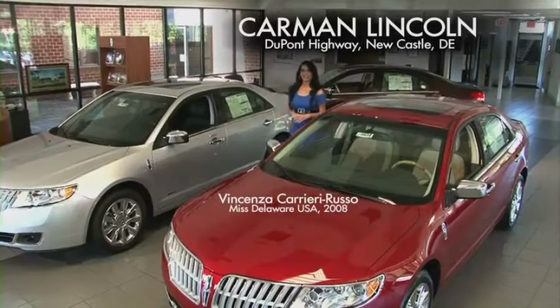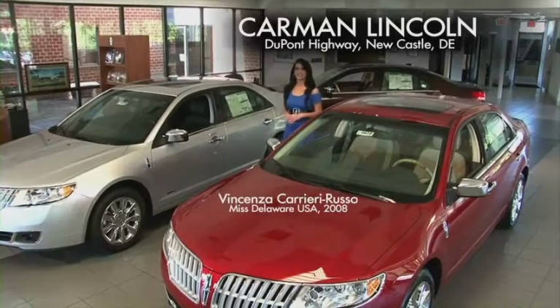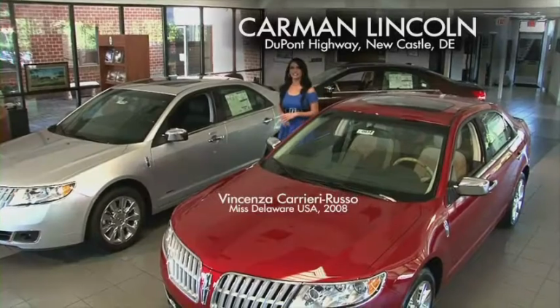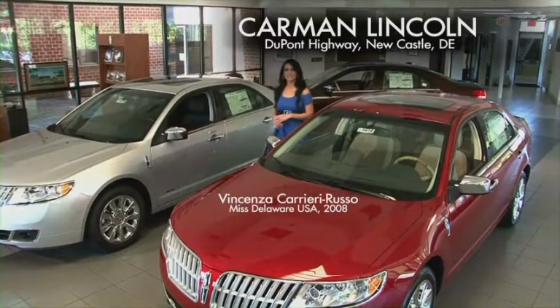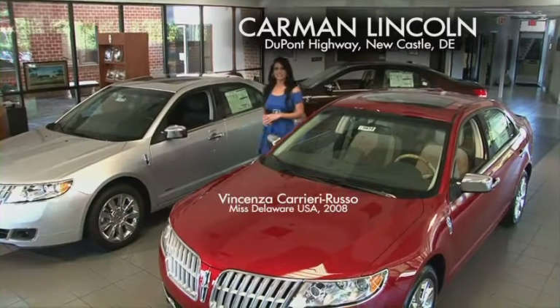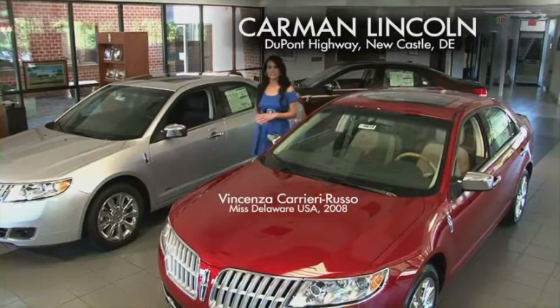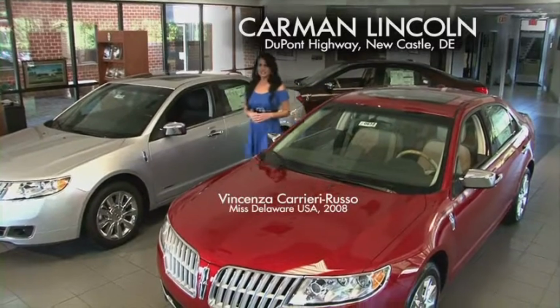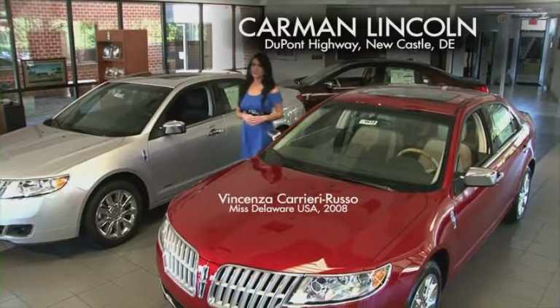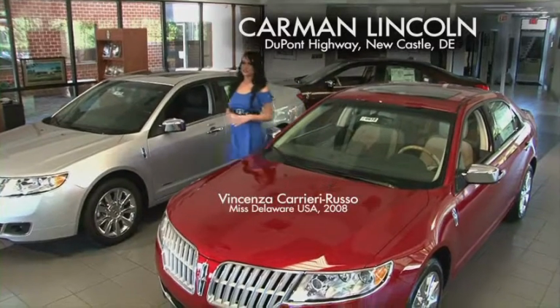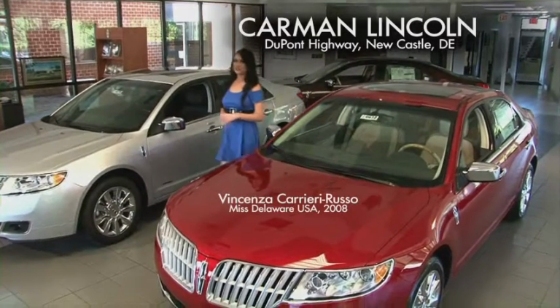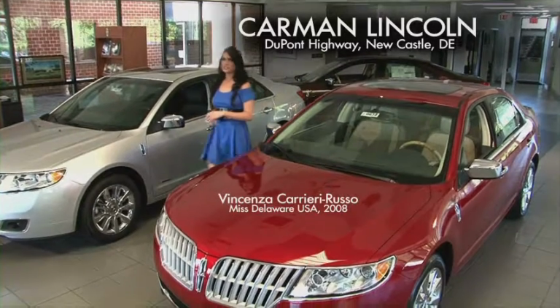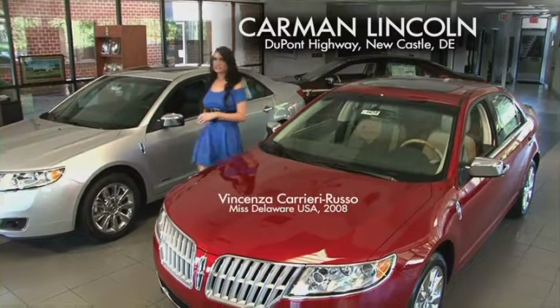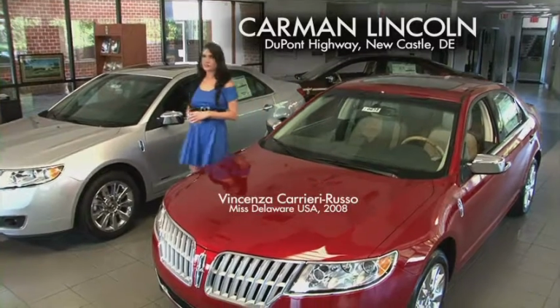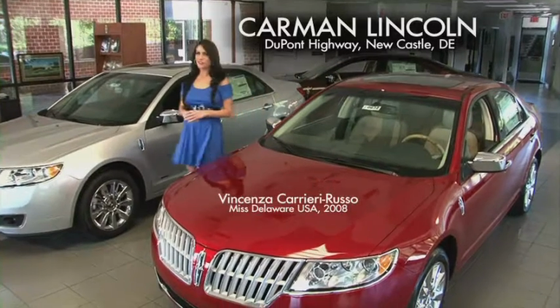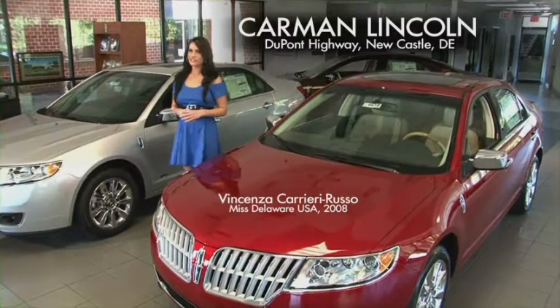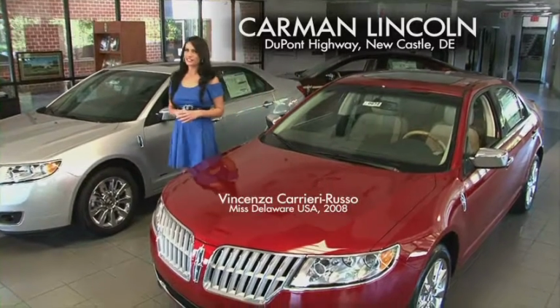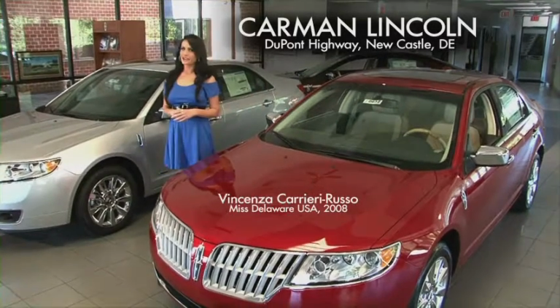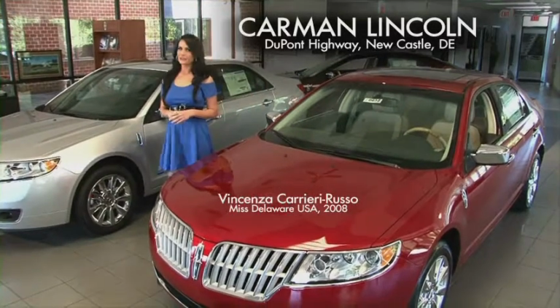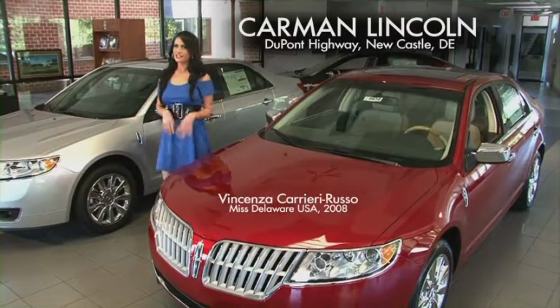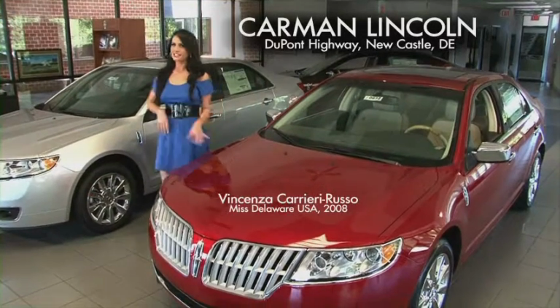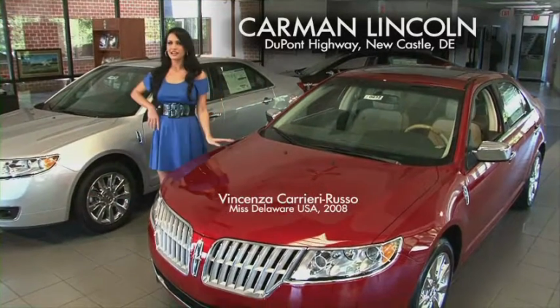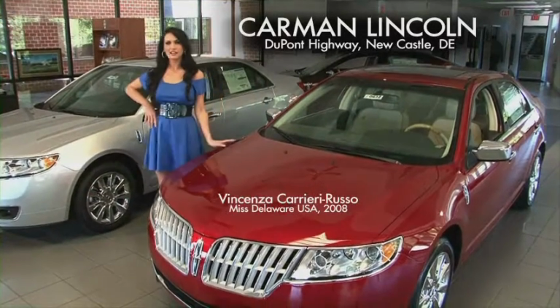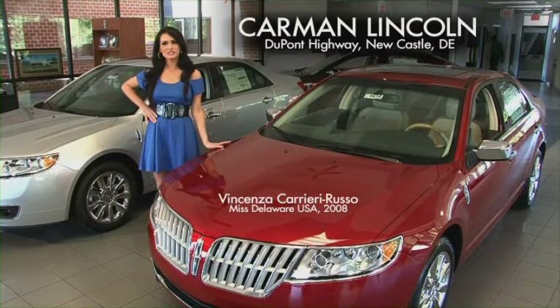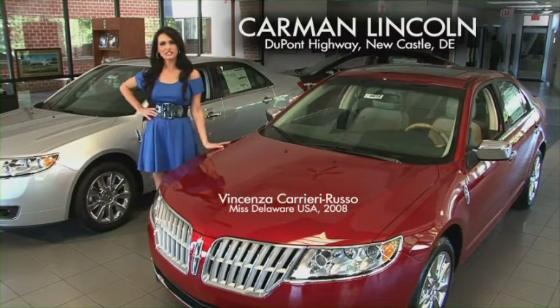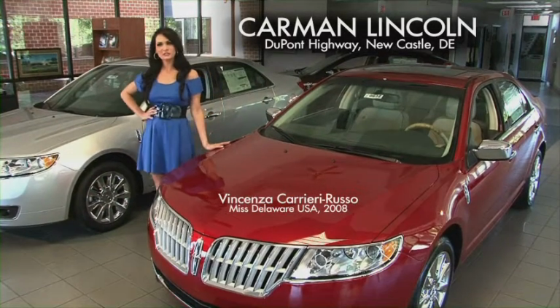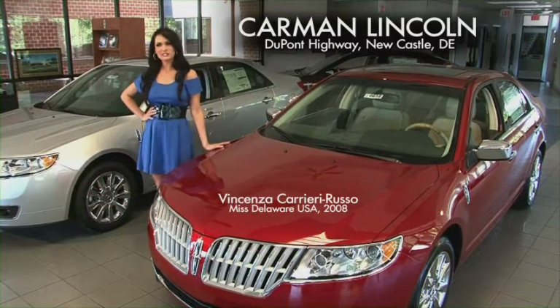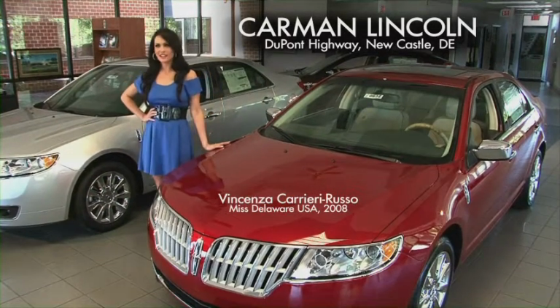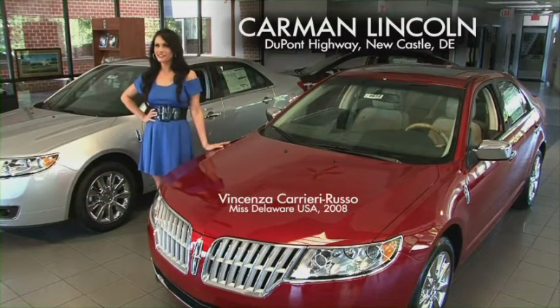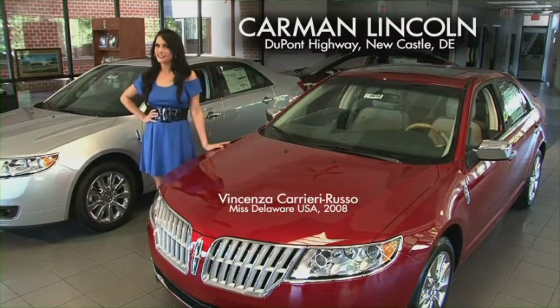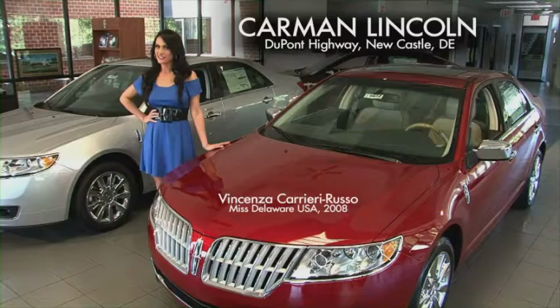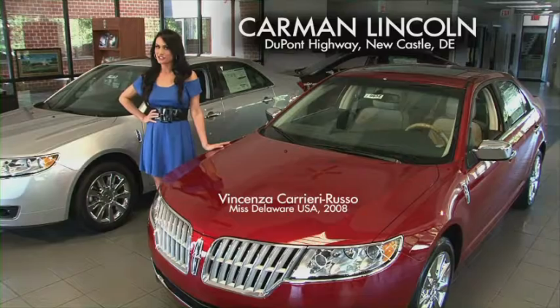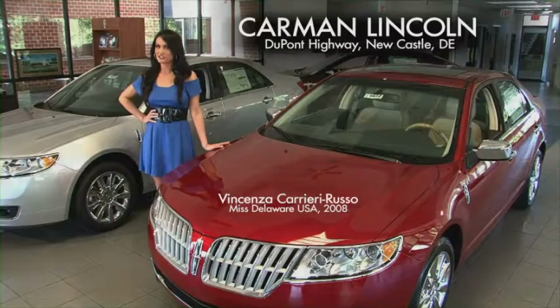Carman Lincoln presents the 2012 Lincoln MKZ — unmistakable style and luxury.